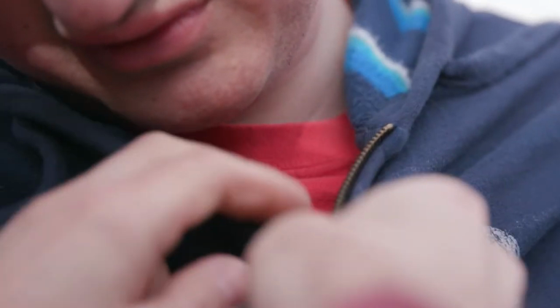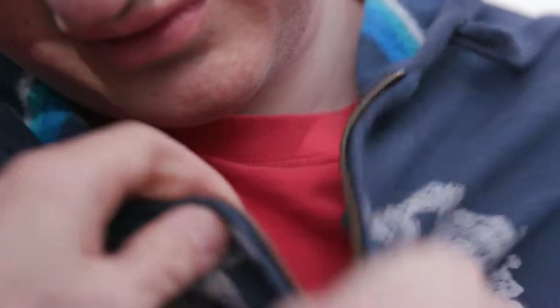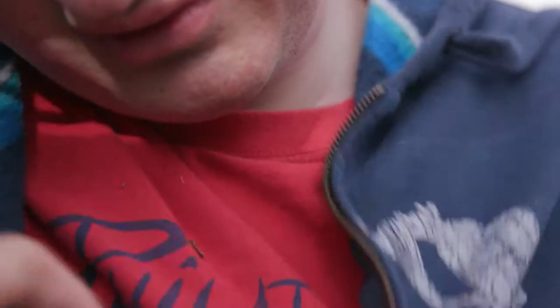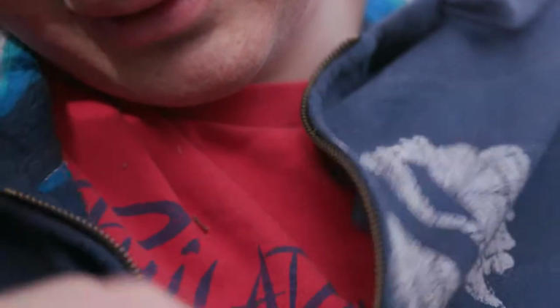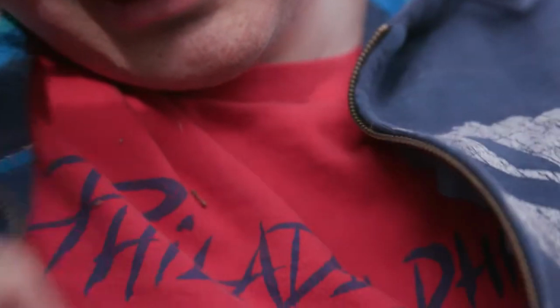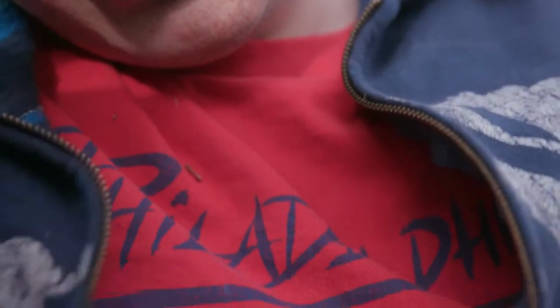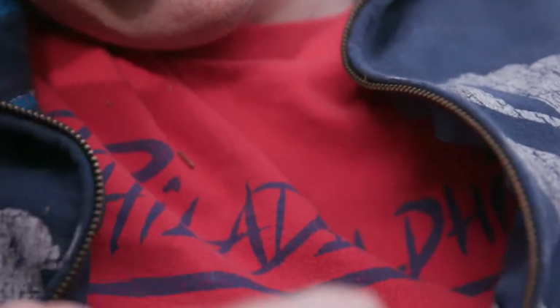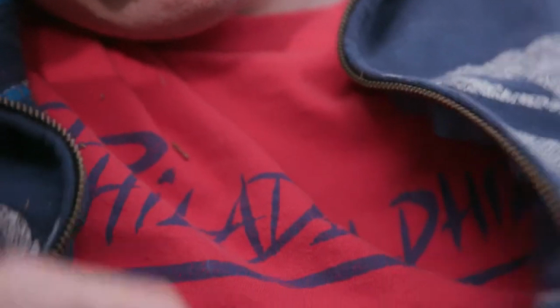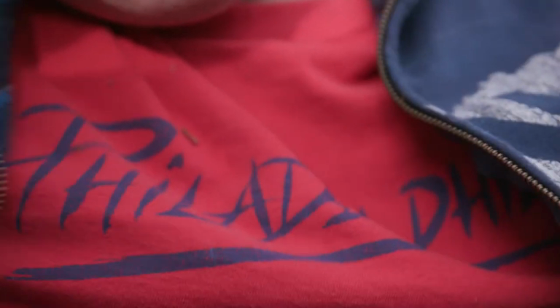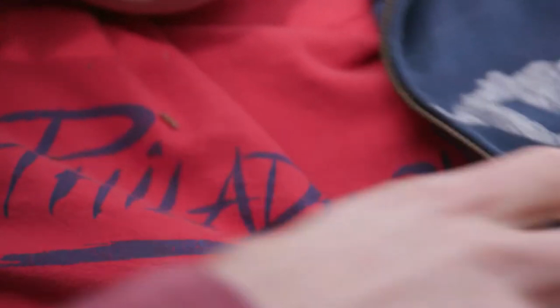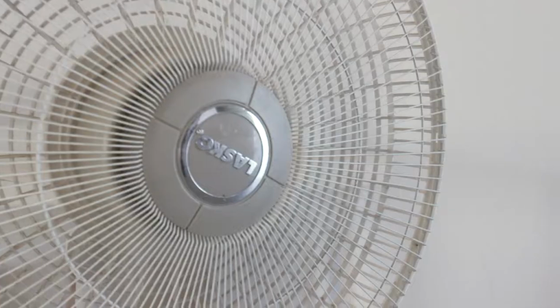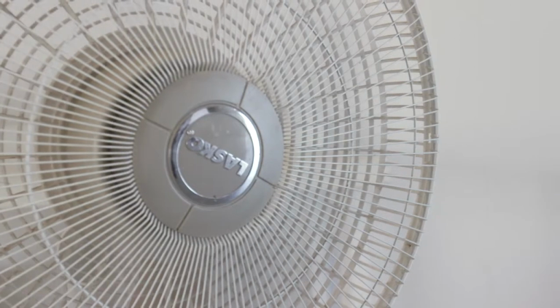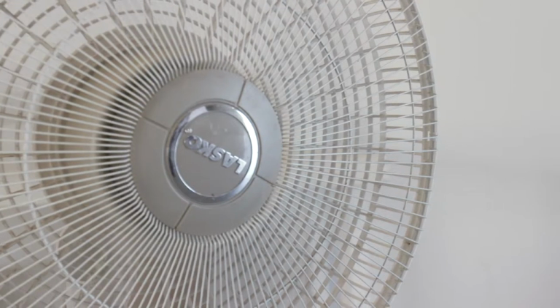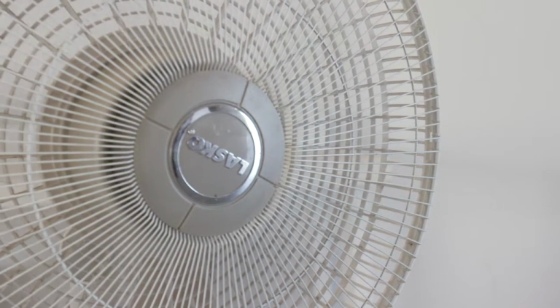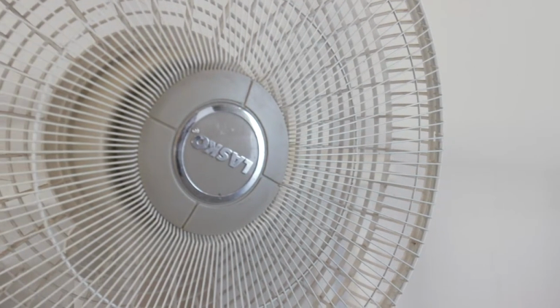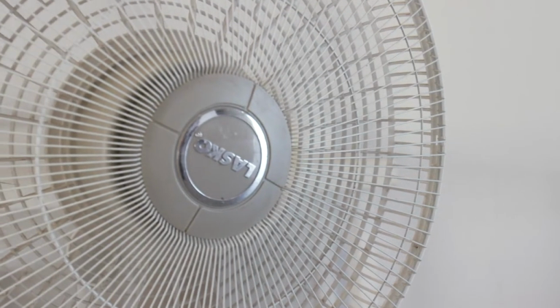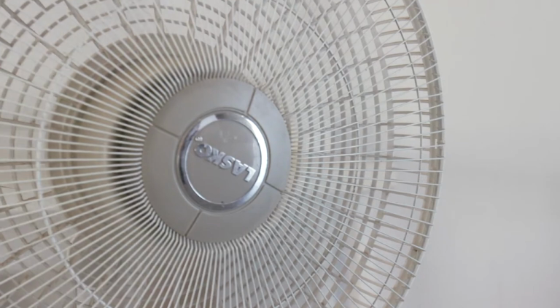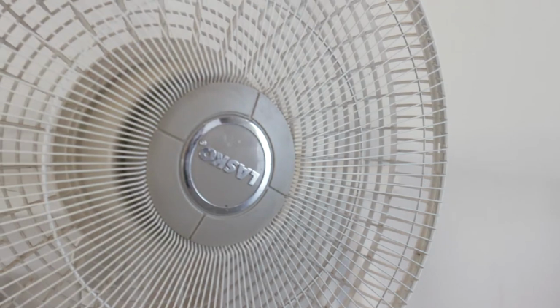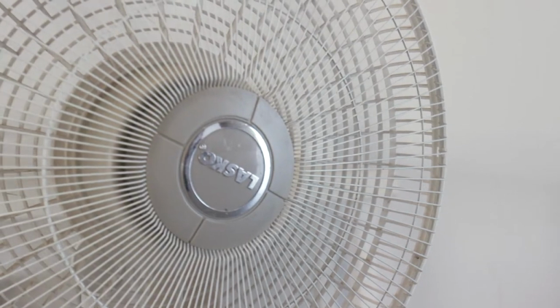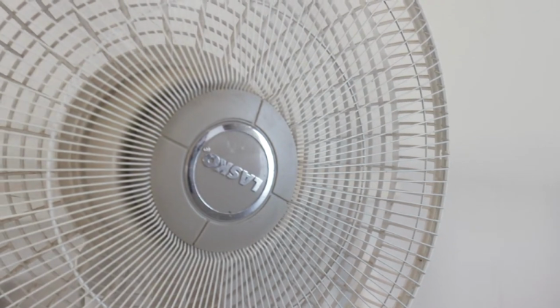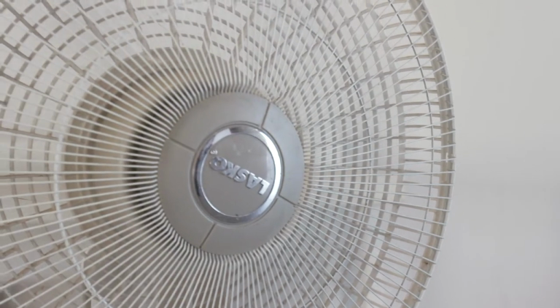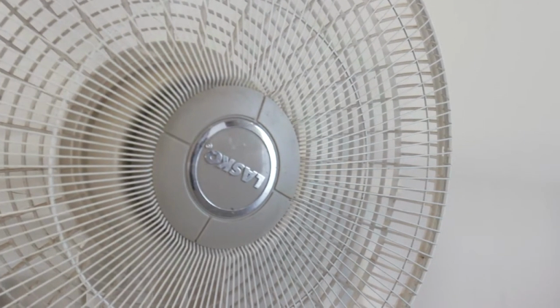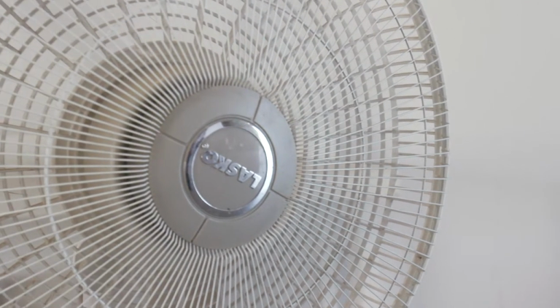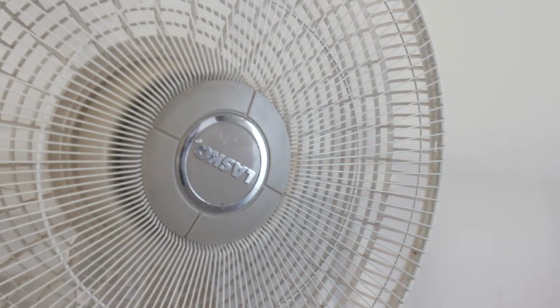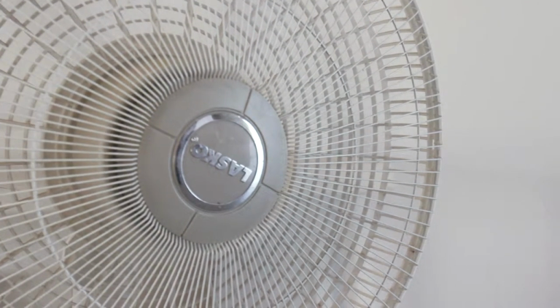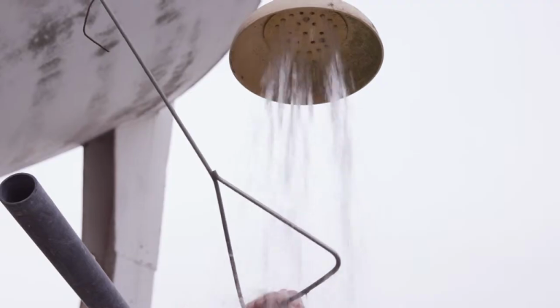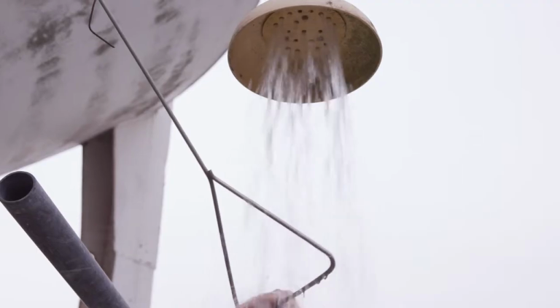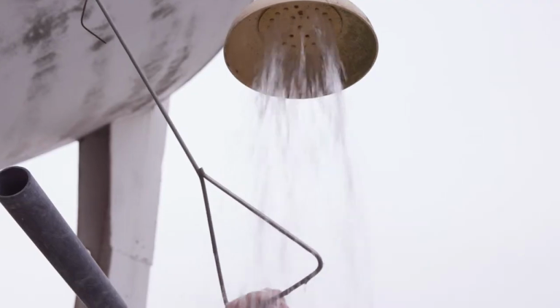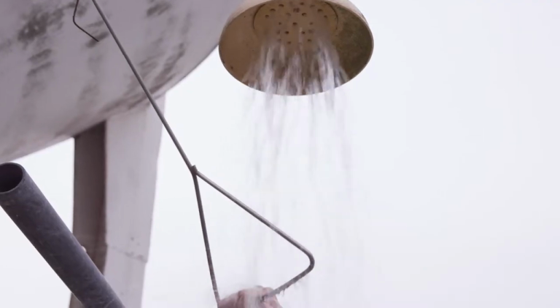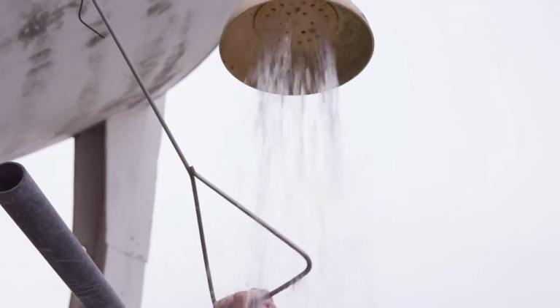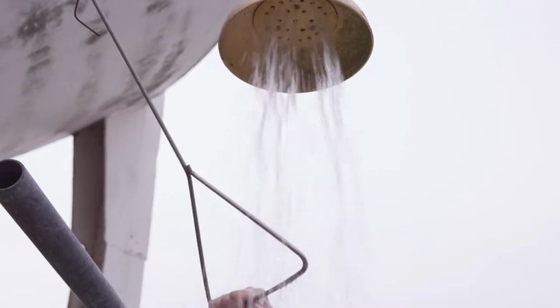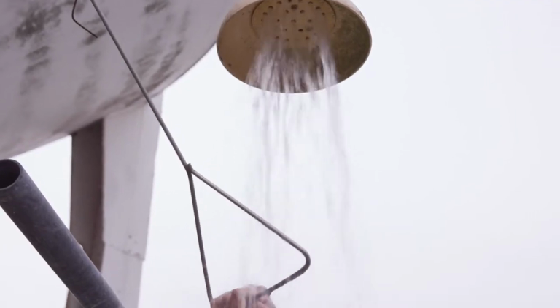If possible, cool them down with a fan, cool wet compresses on their head and neck, or have them take a cool bath or shower.